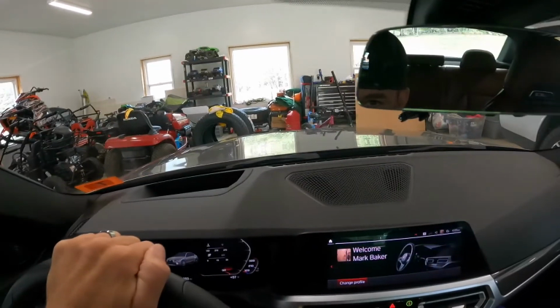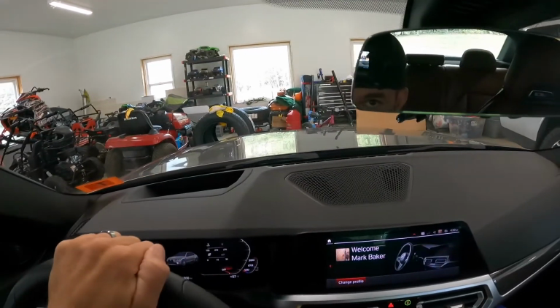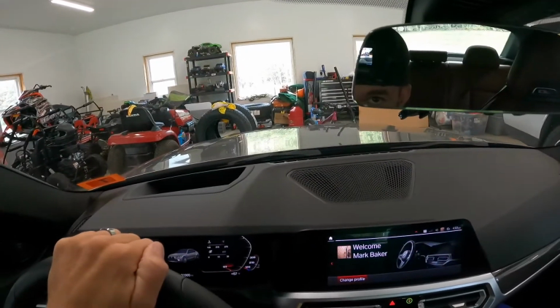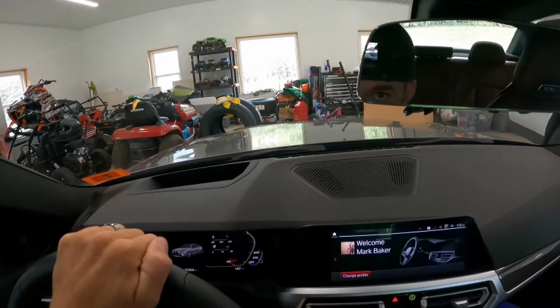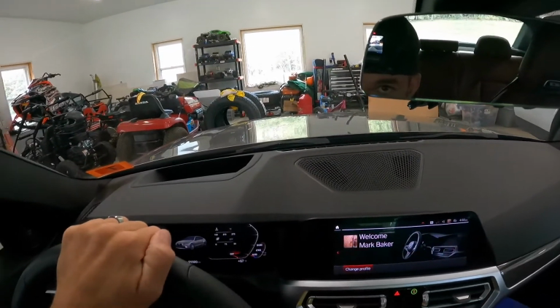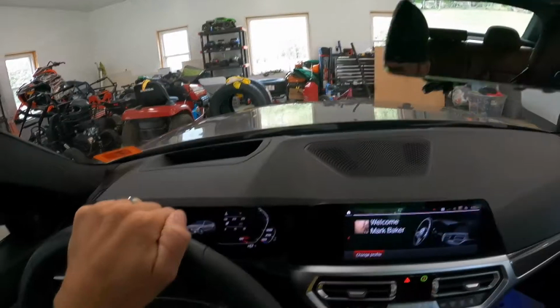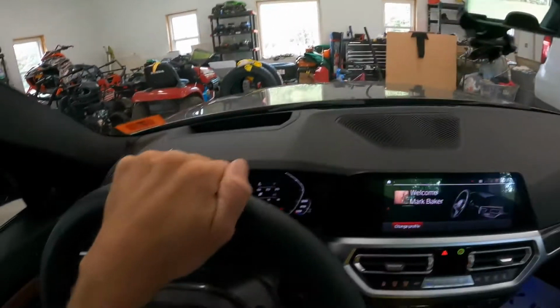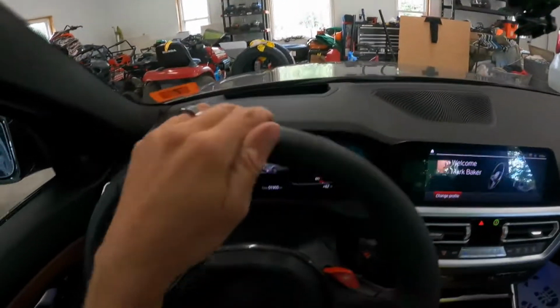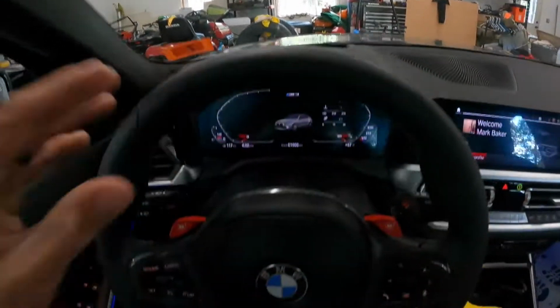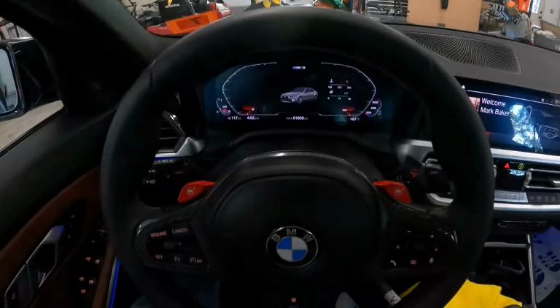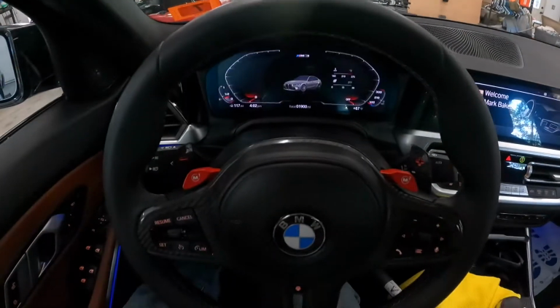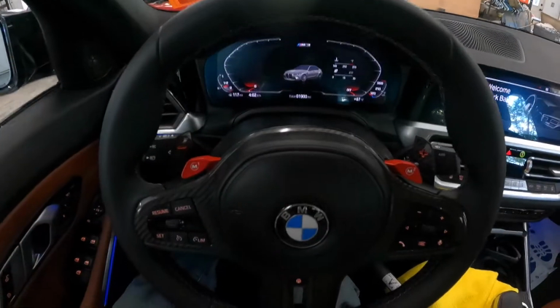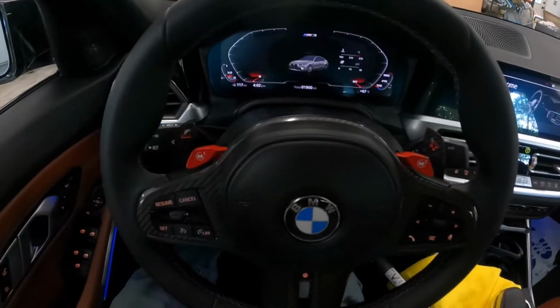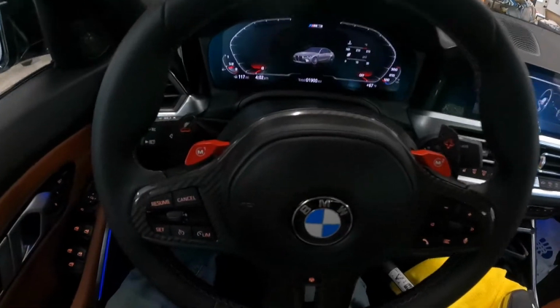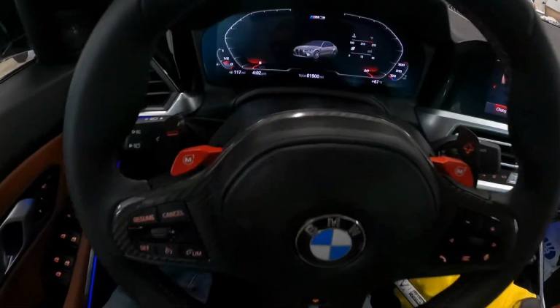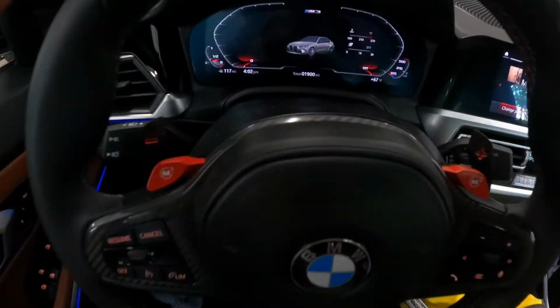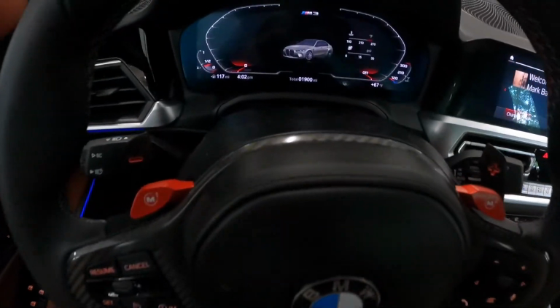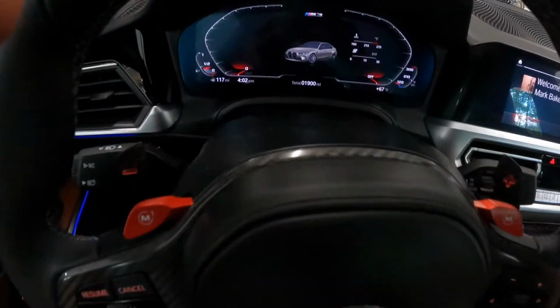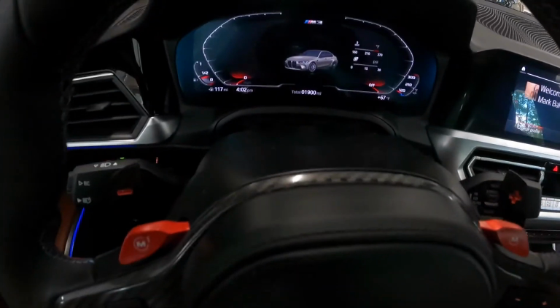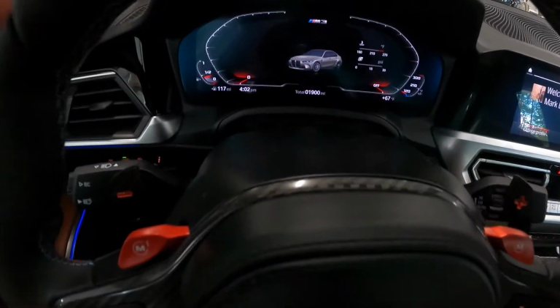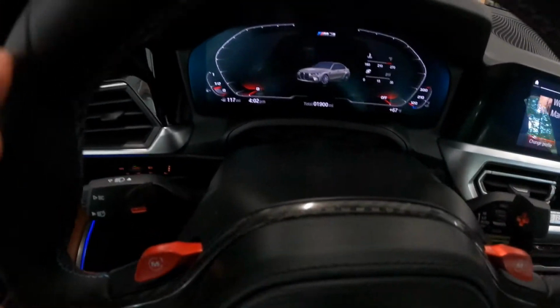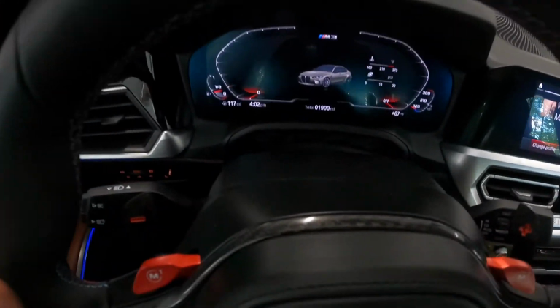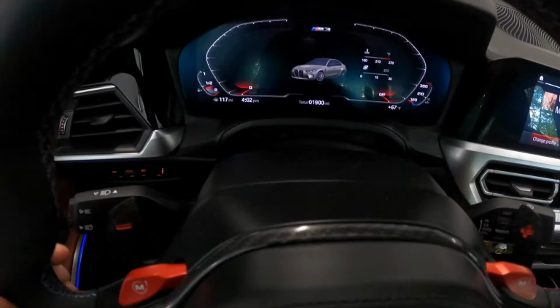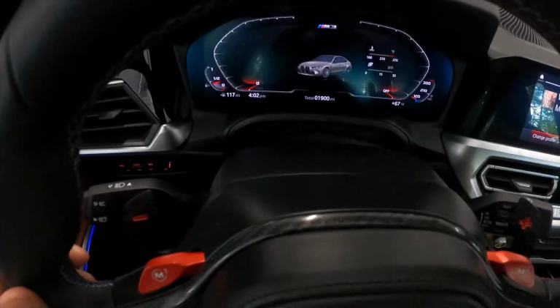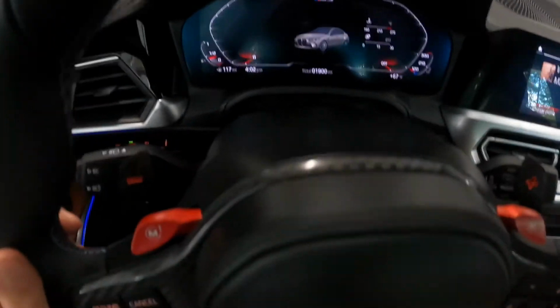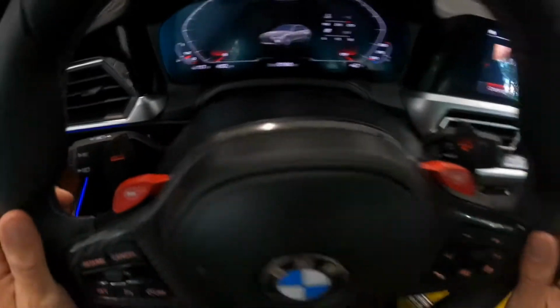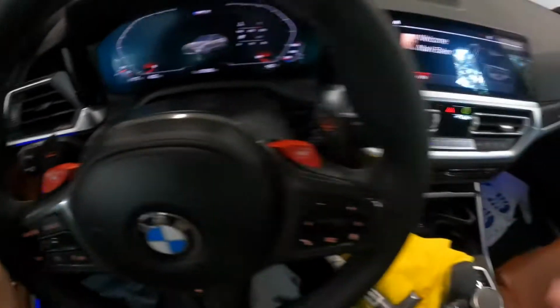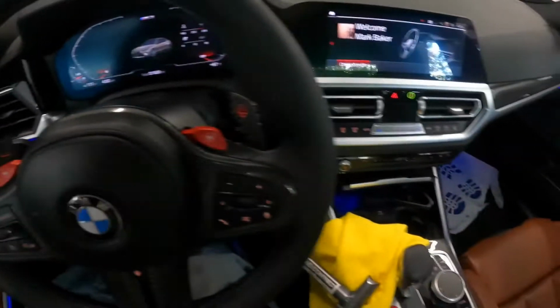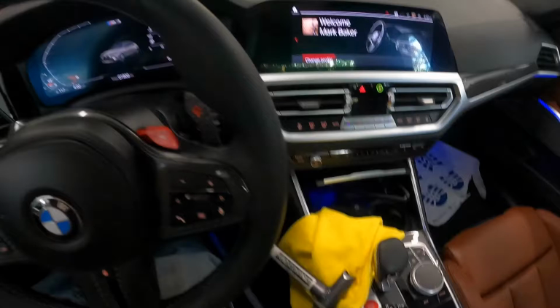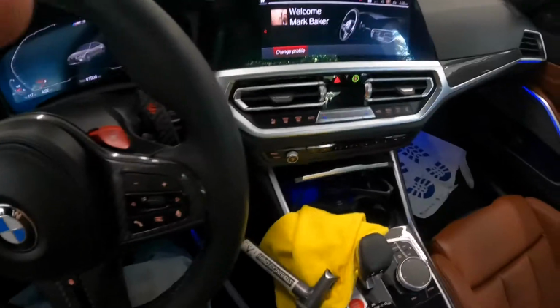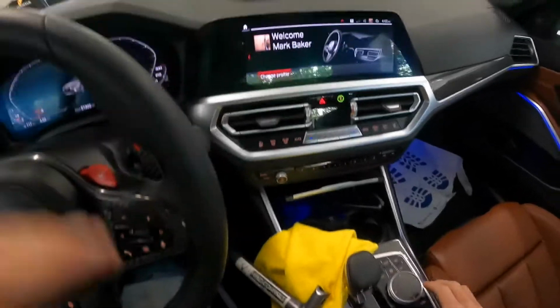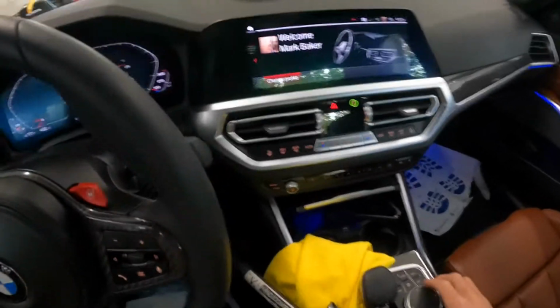I got this thing on, hopefully it's close enough, but old girl's got 1,900 miles.